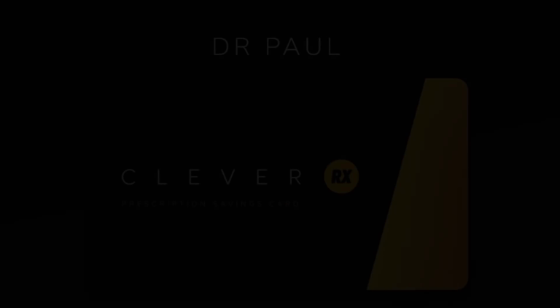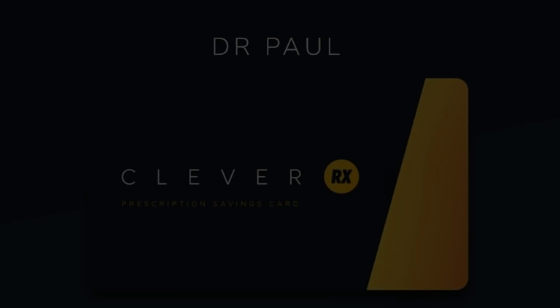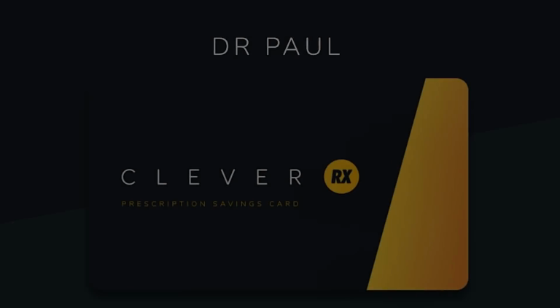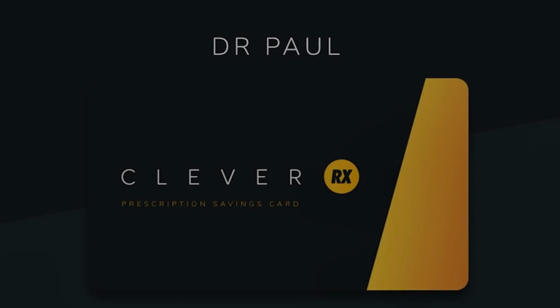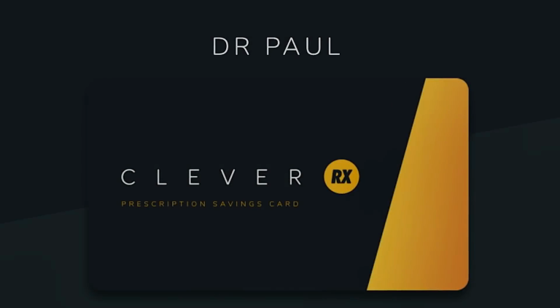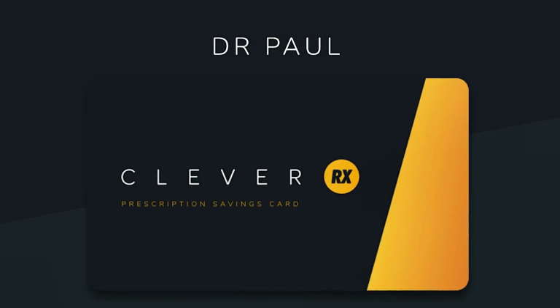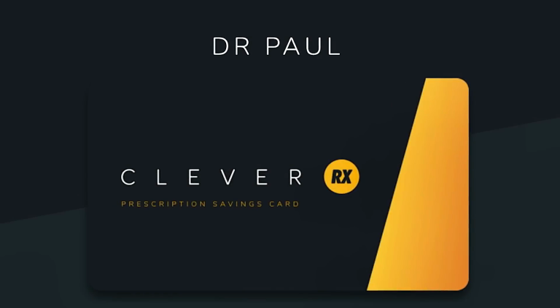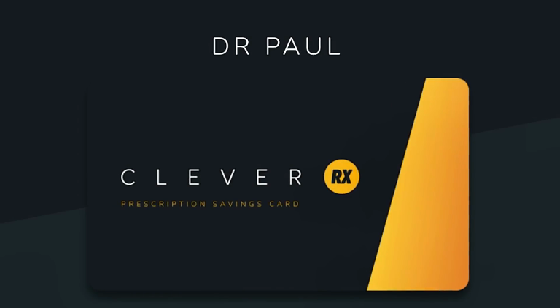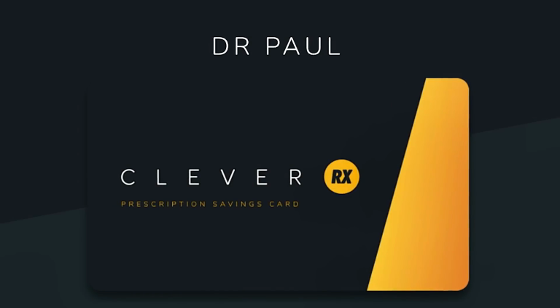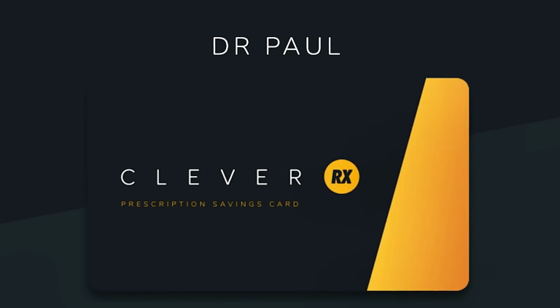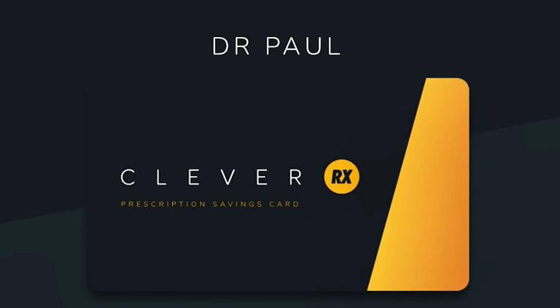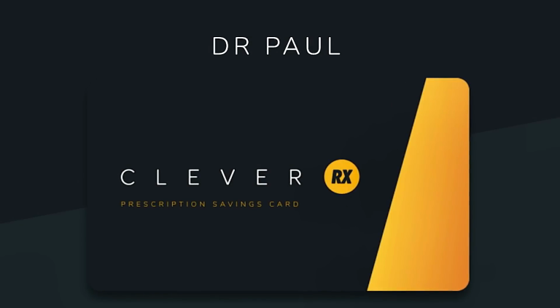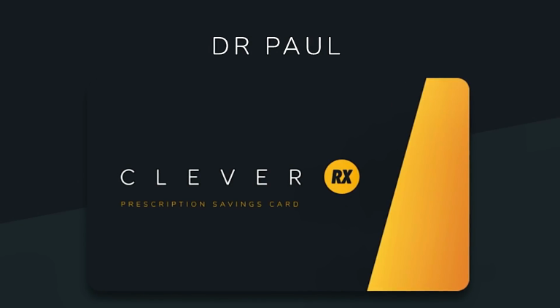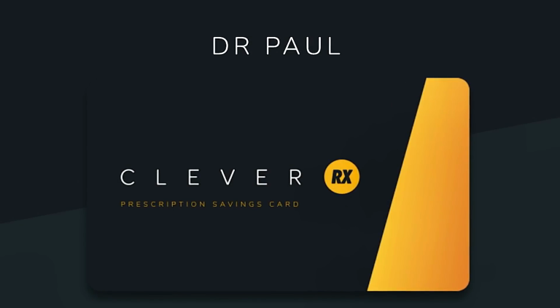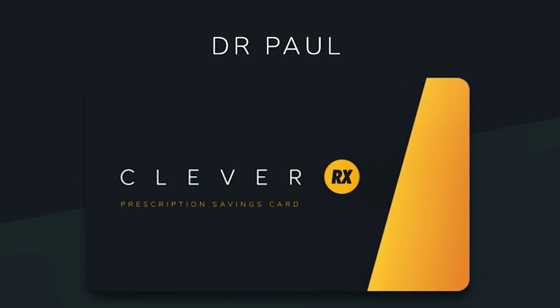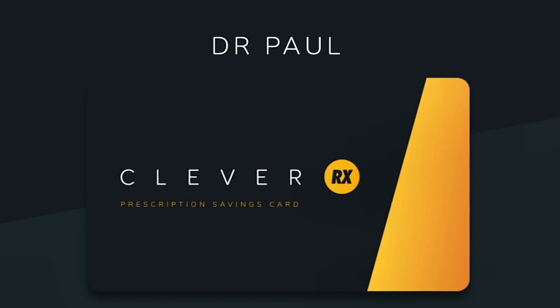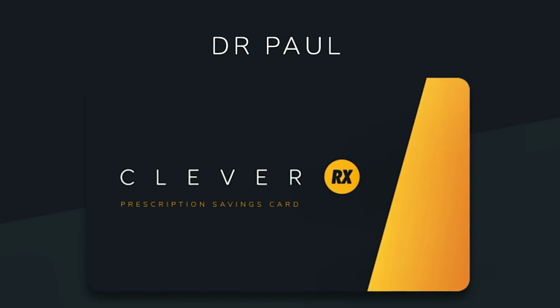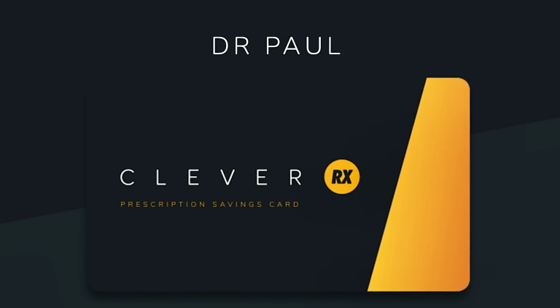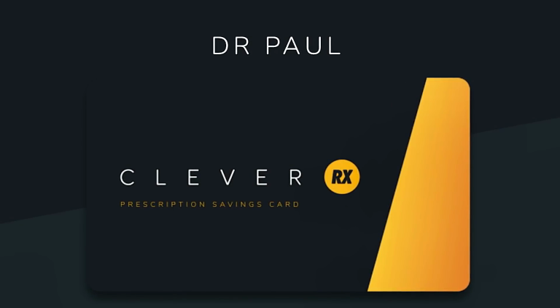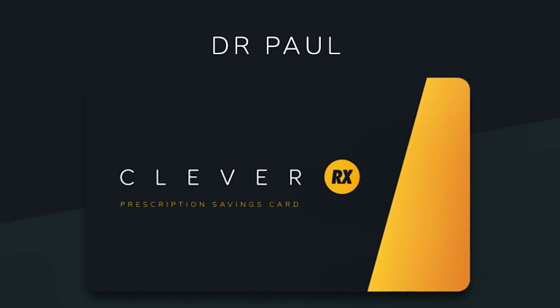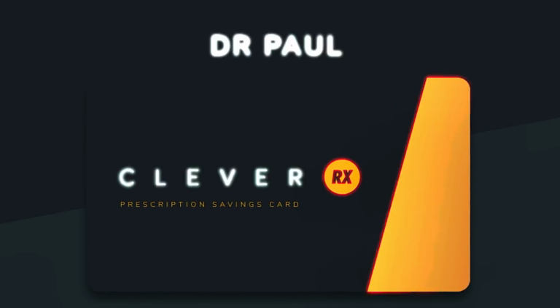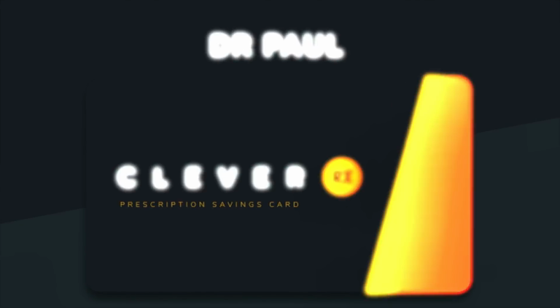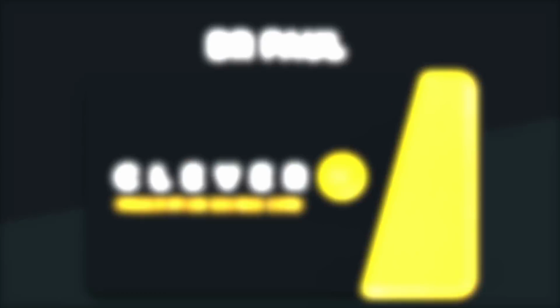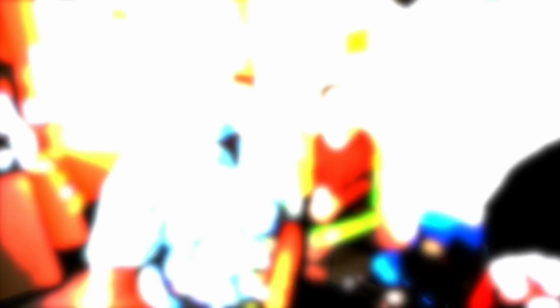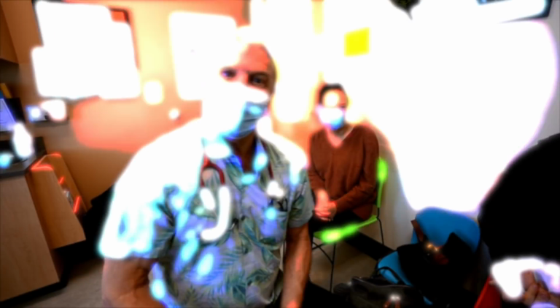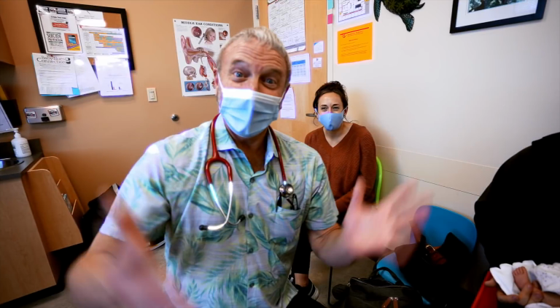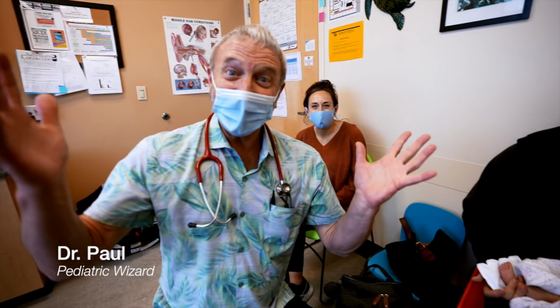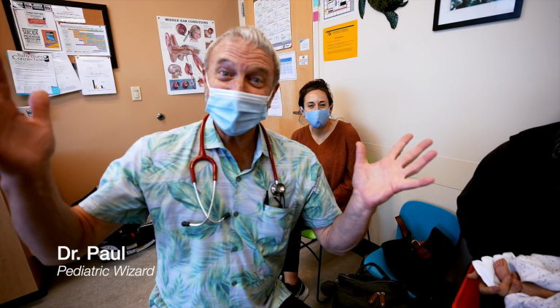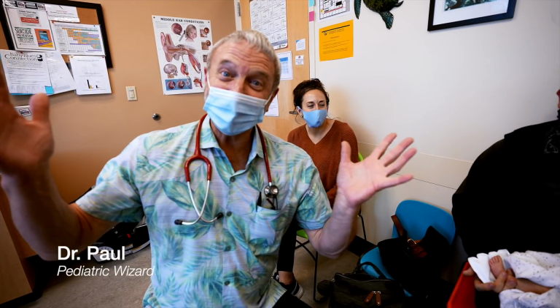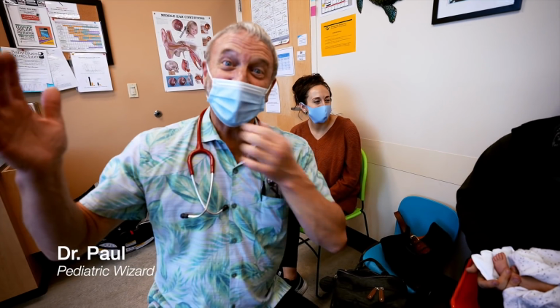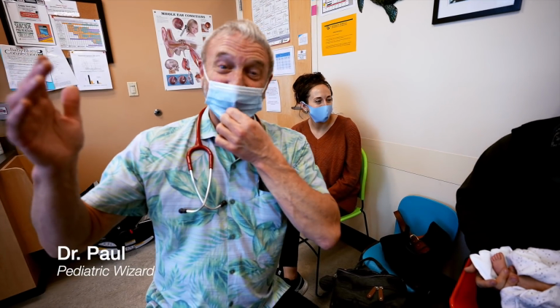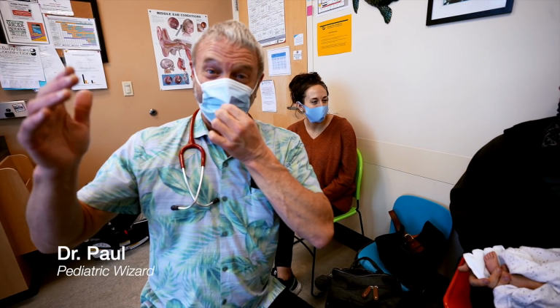Today's video is brought to you by CleverRx. Hey, Dr. Paul here.